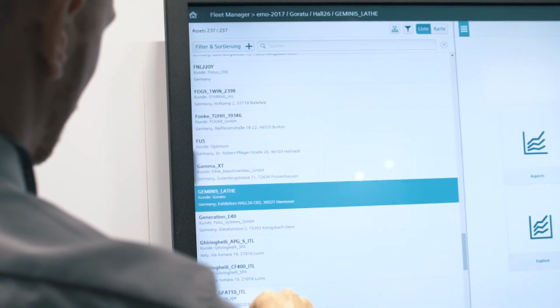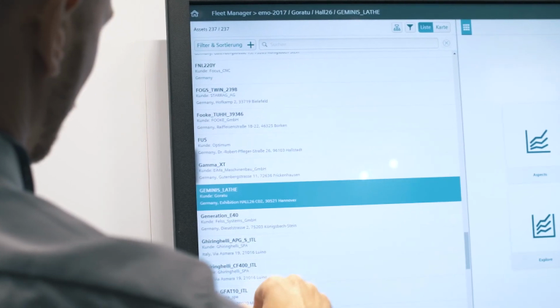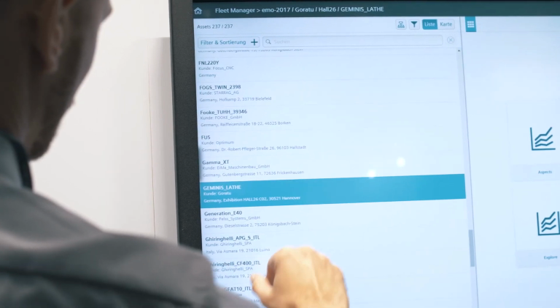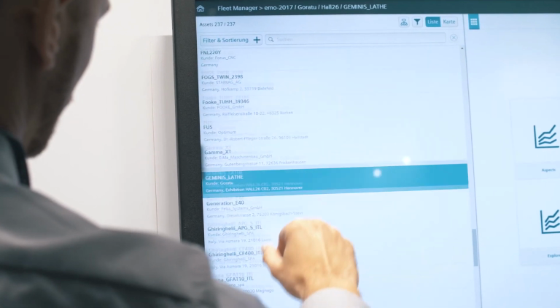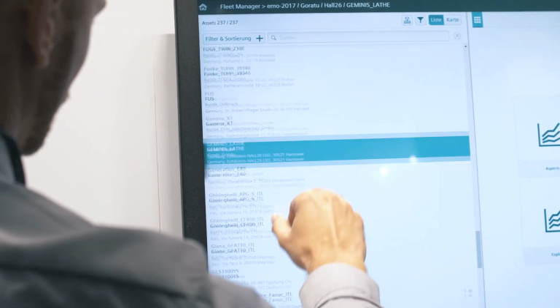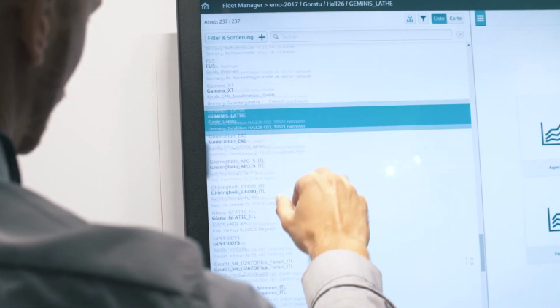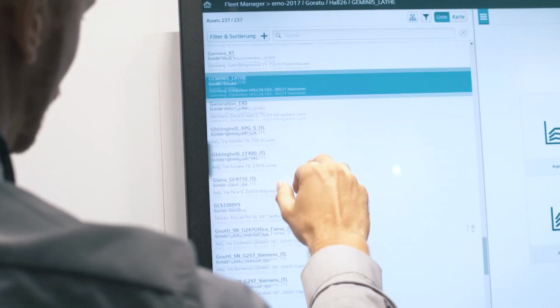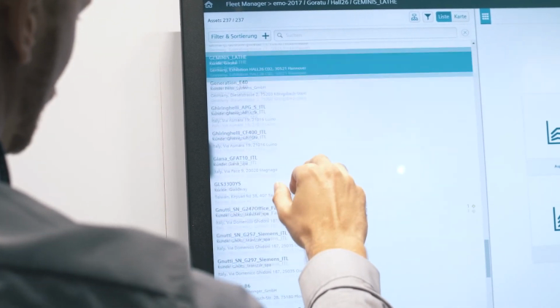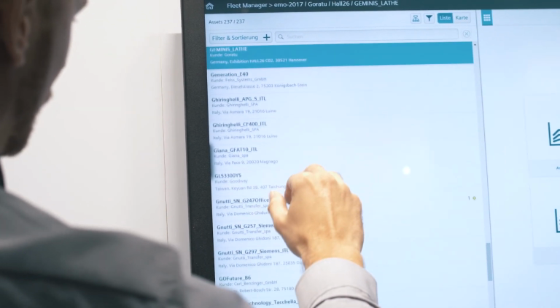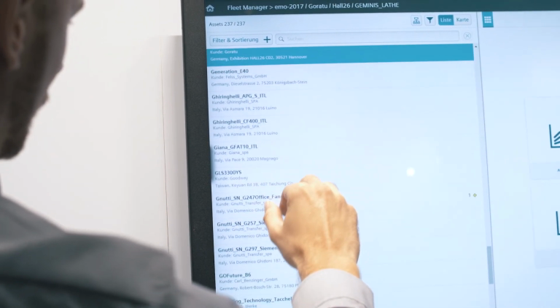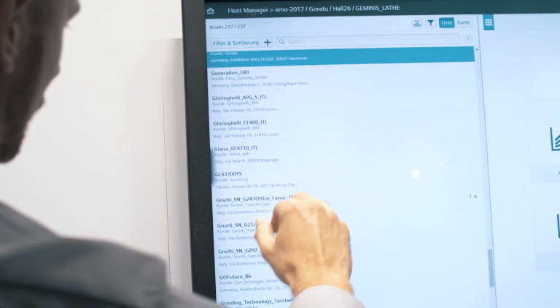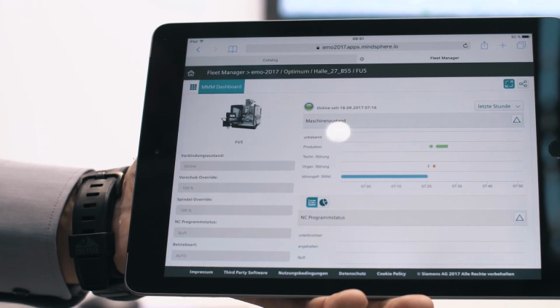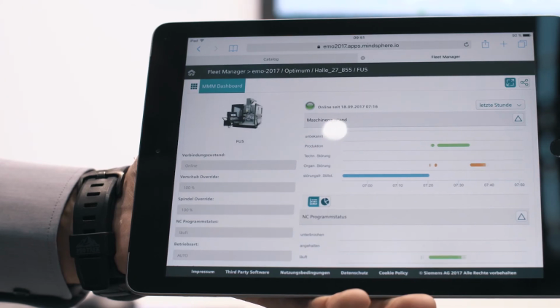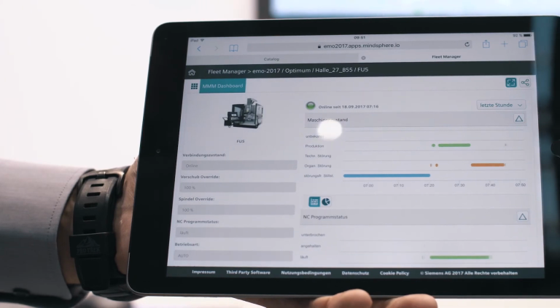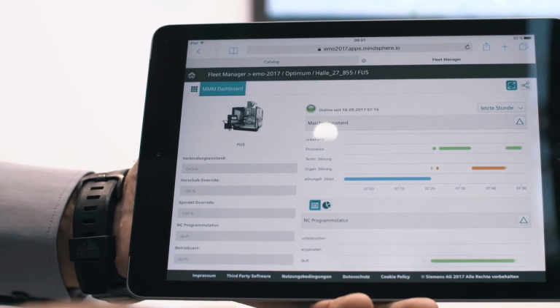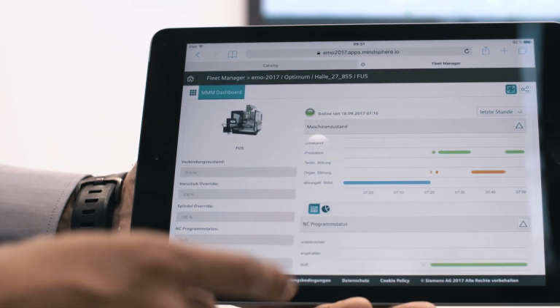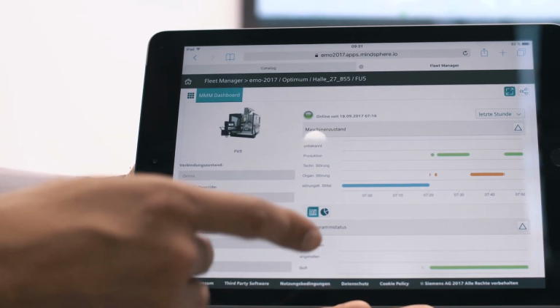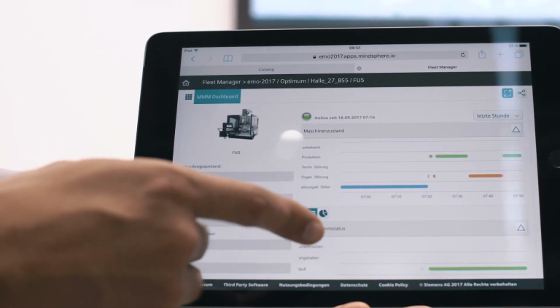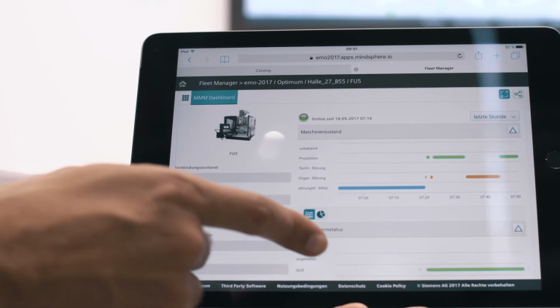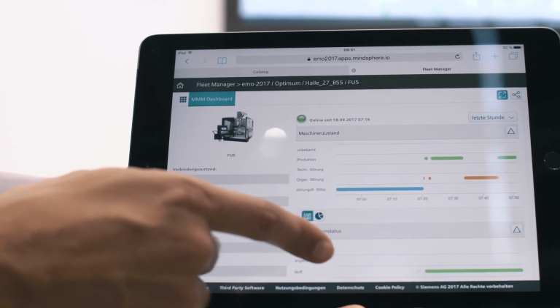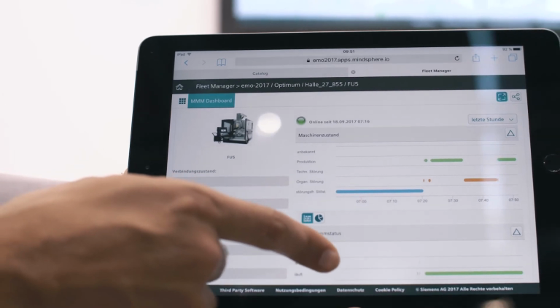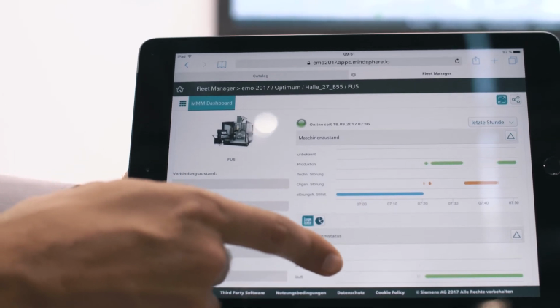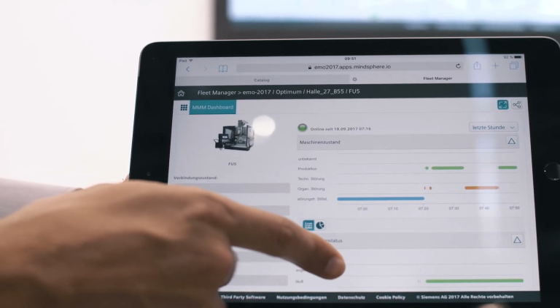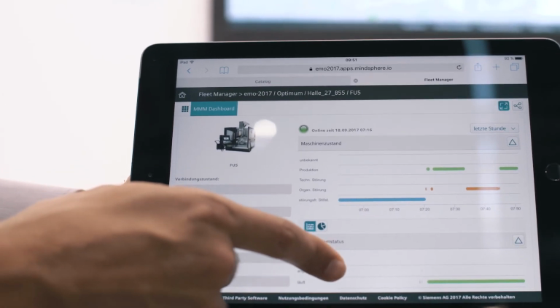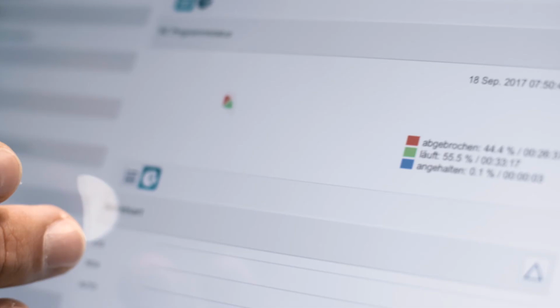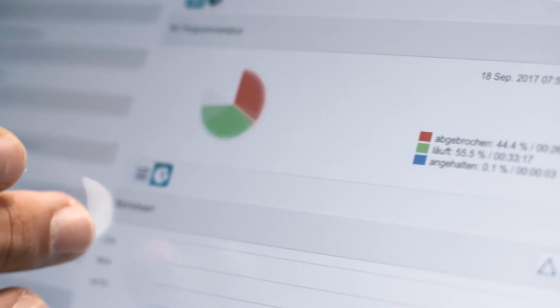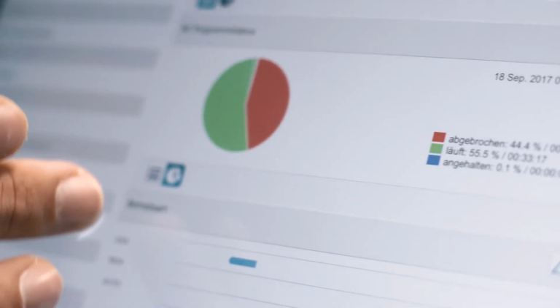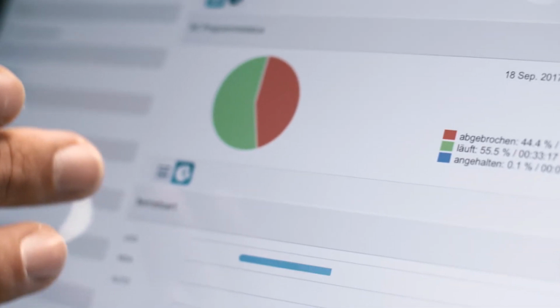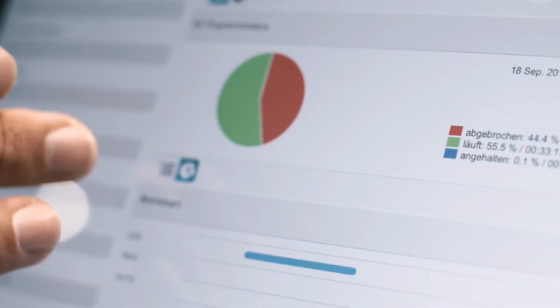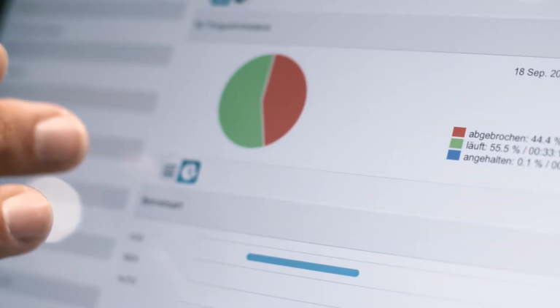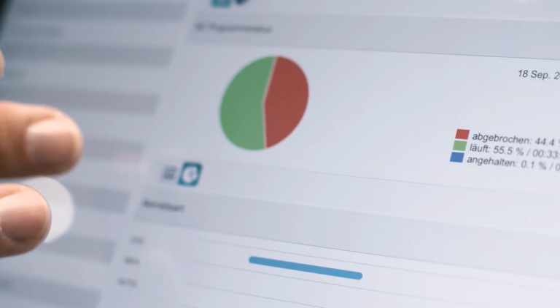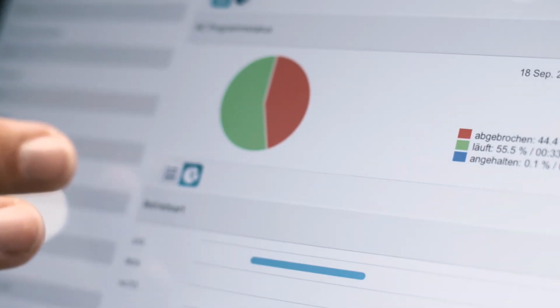And with ManageMyMachines MindApp, users have a pre-configured application for when service is required.